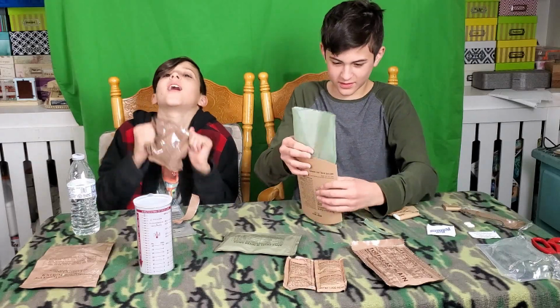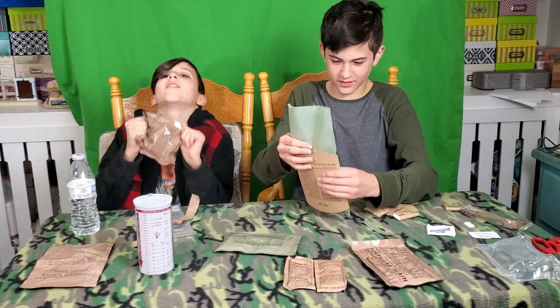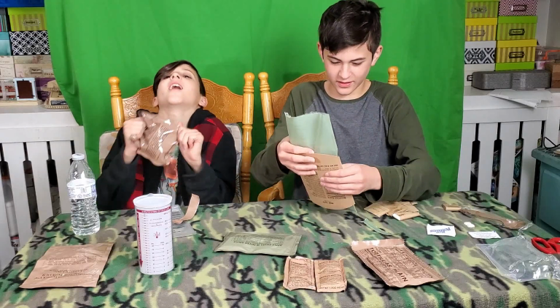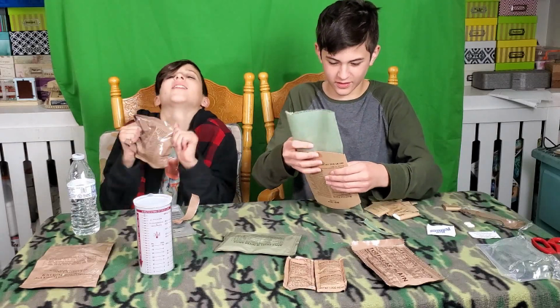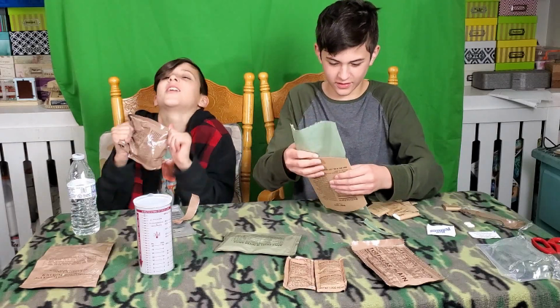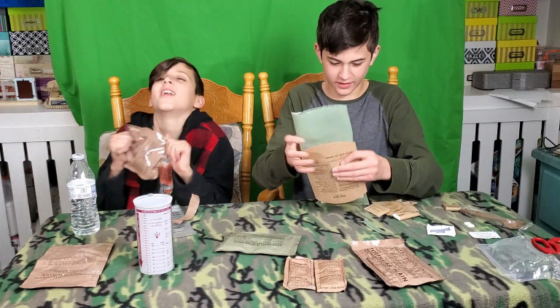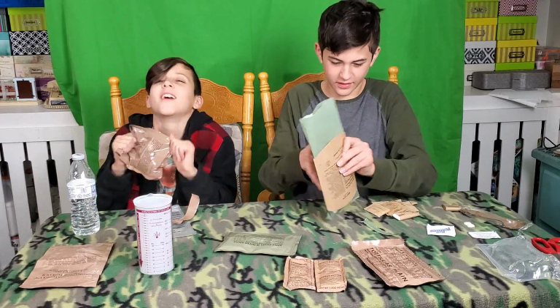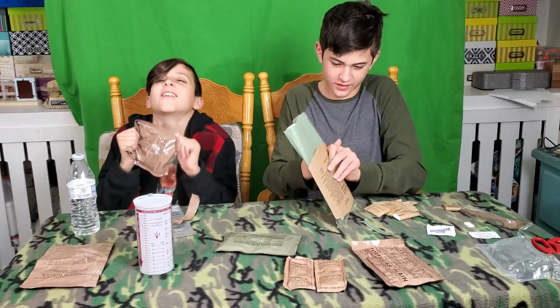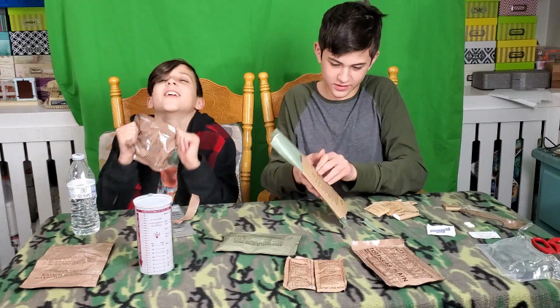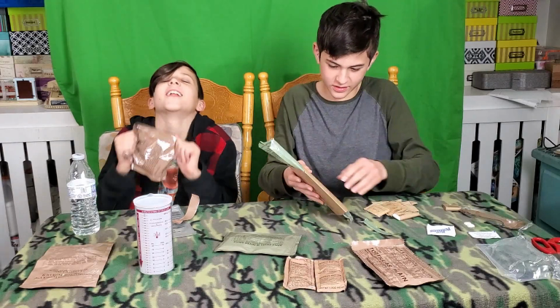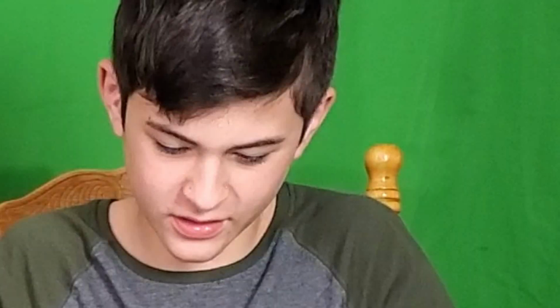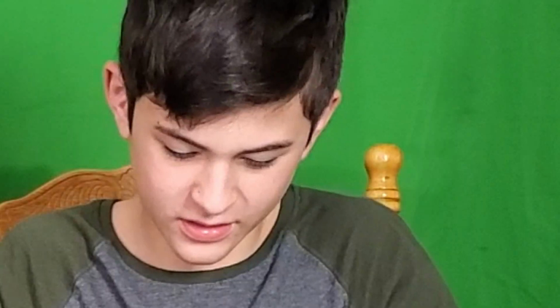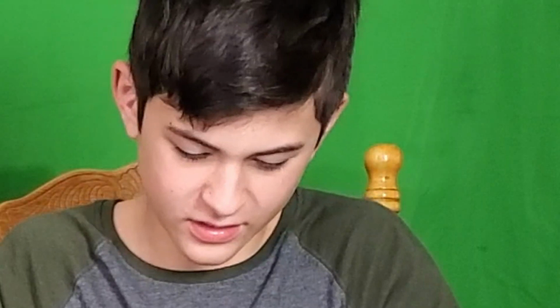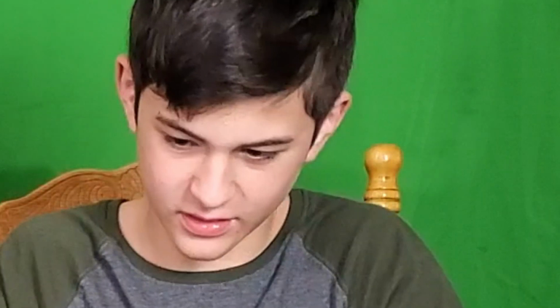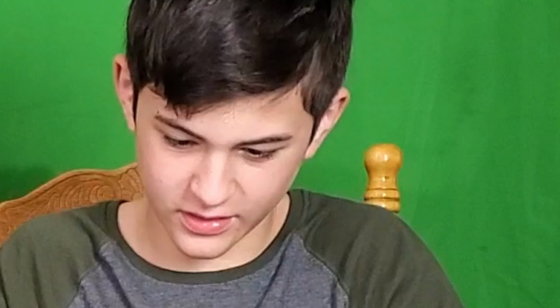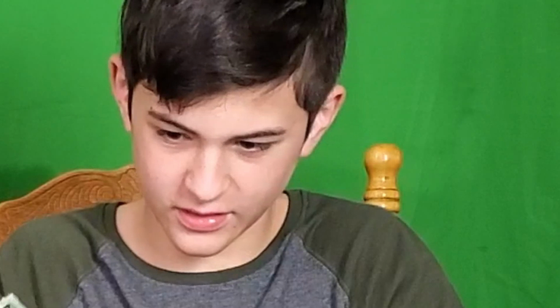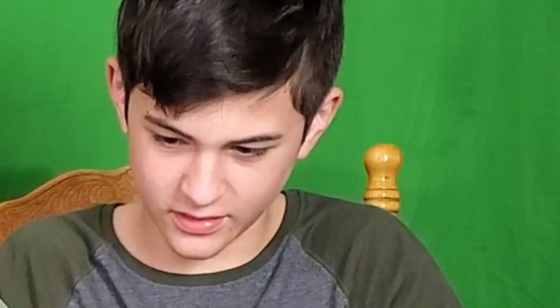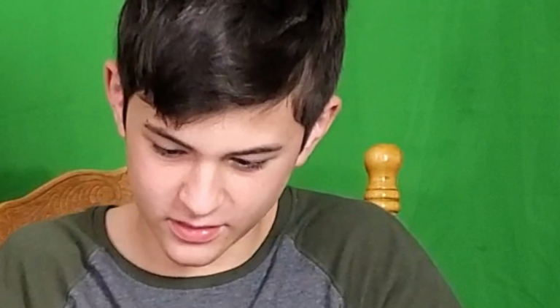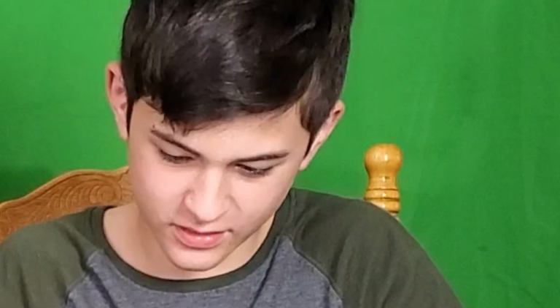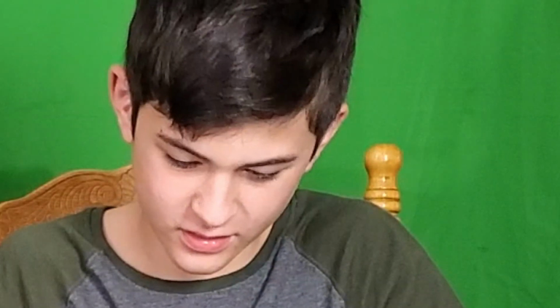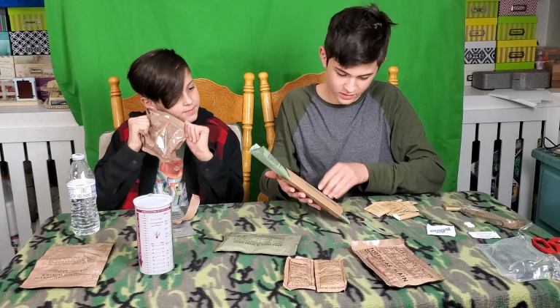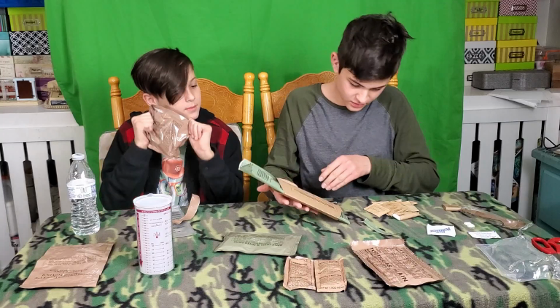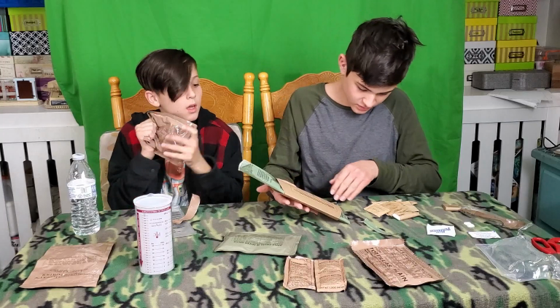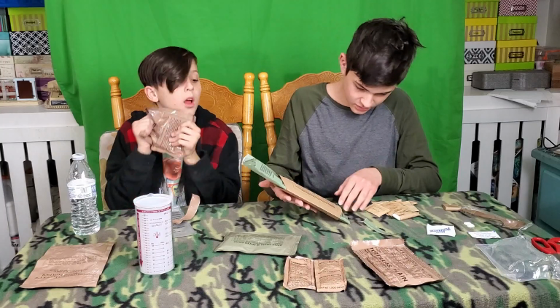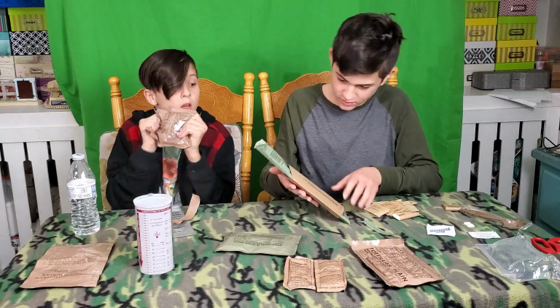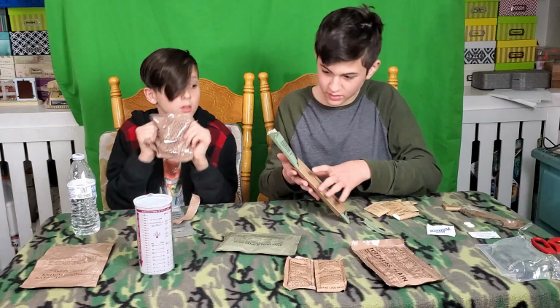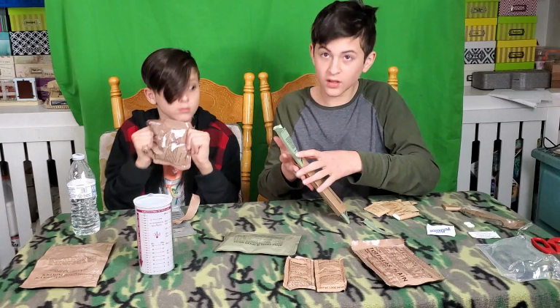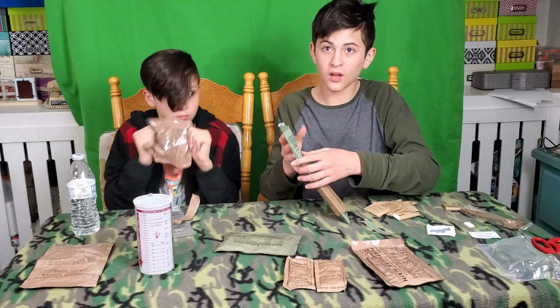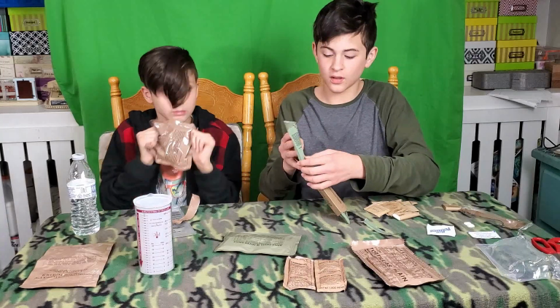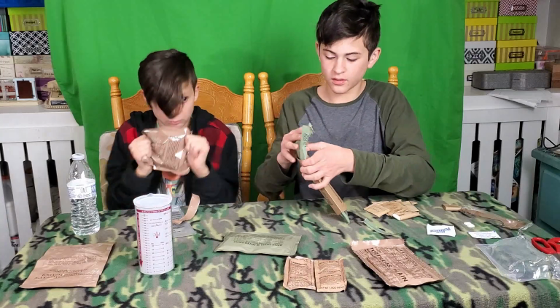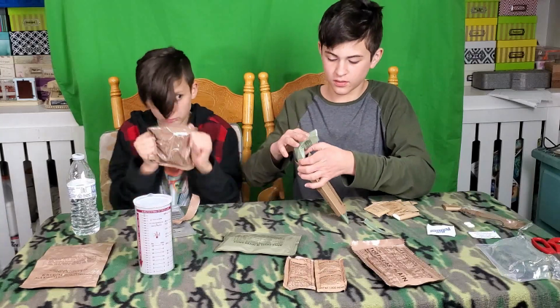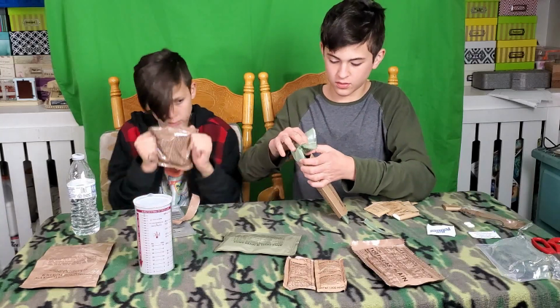You gotta fold it over and then put it in the sleeve — fold the top over.